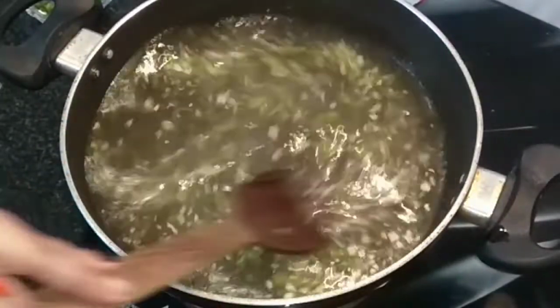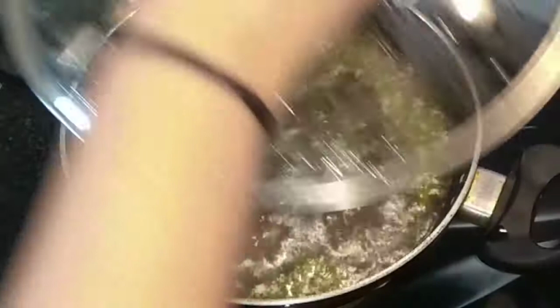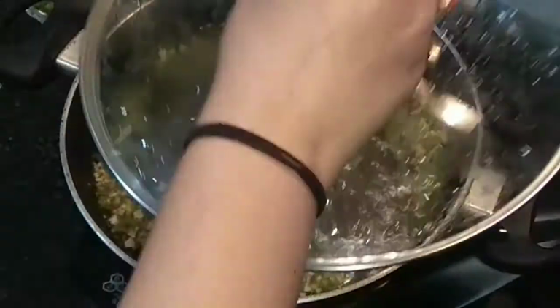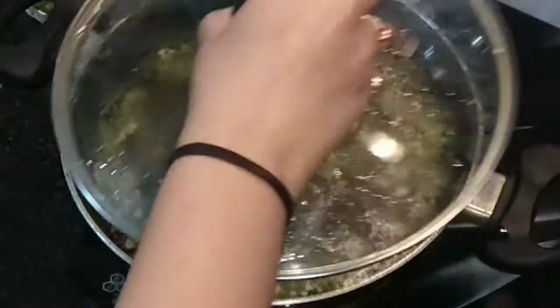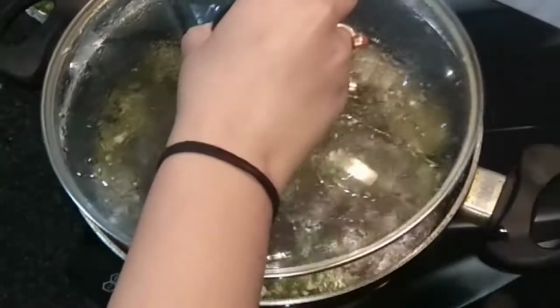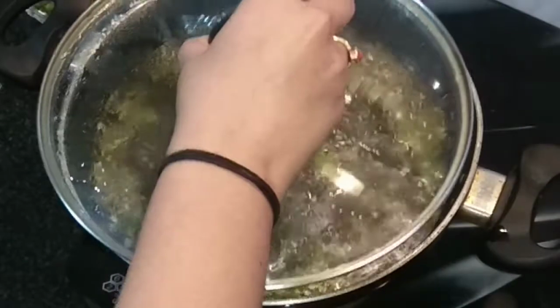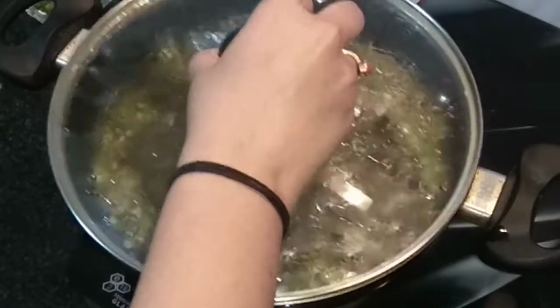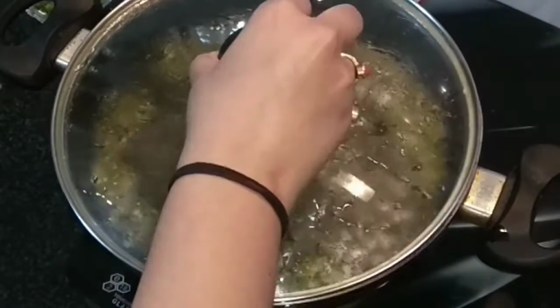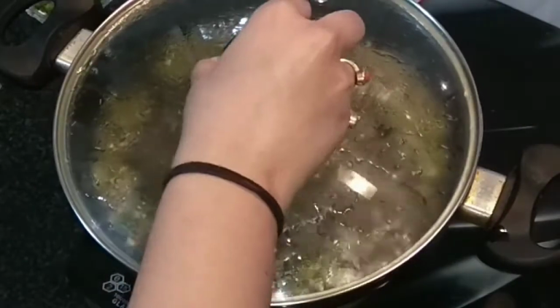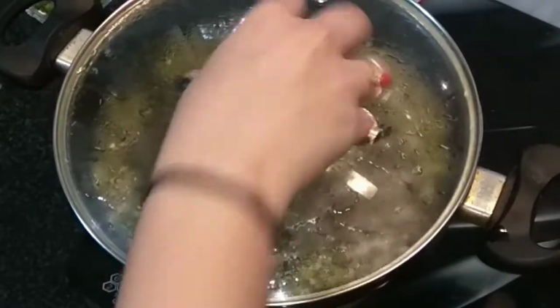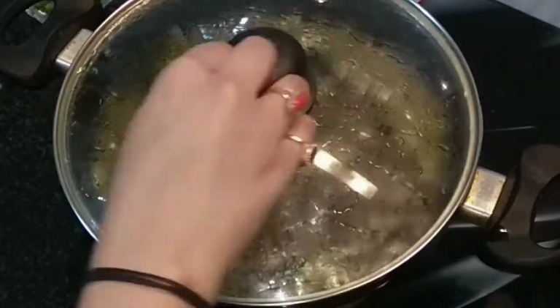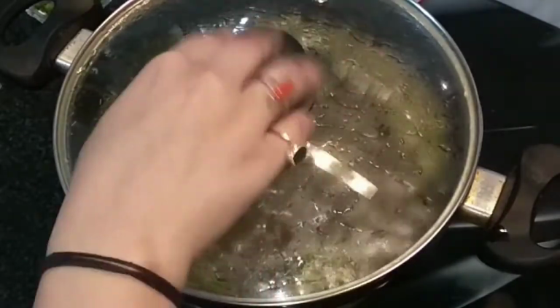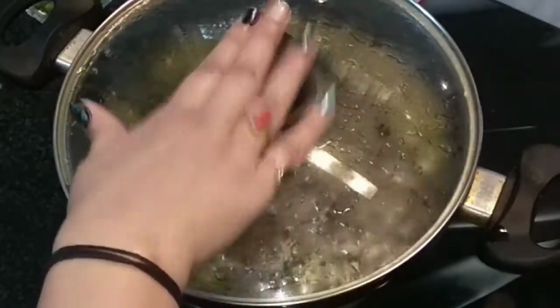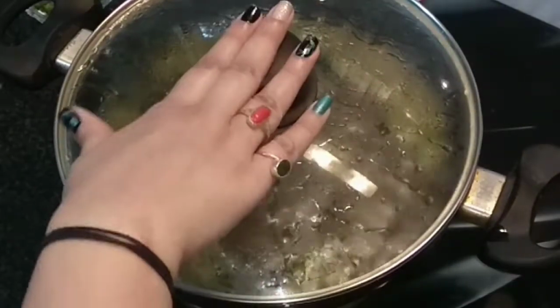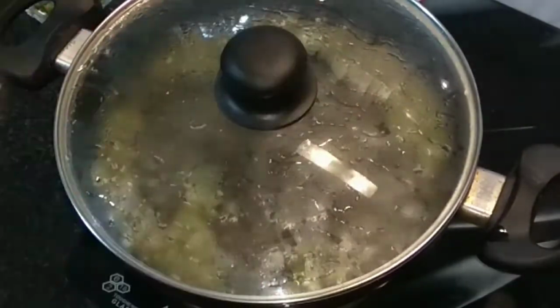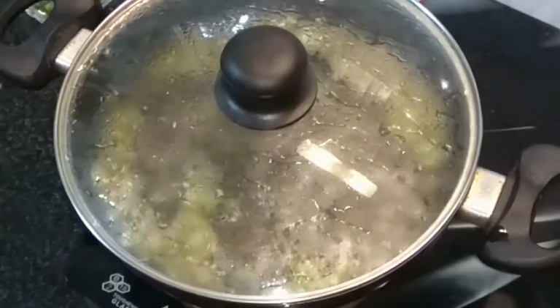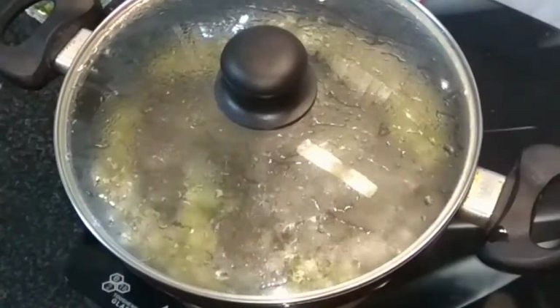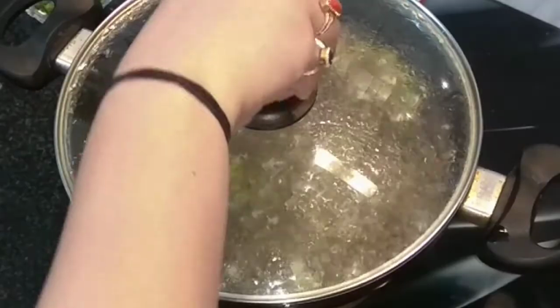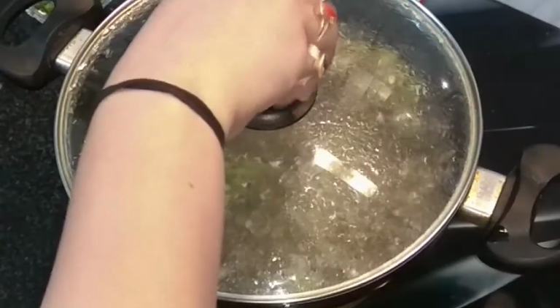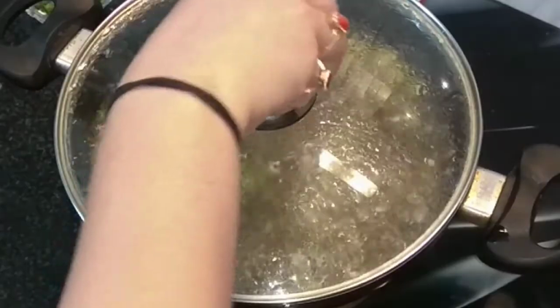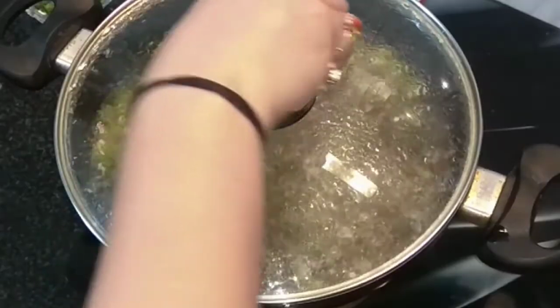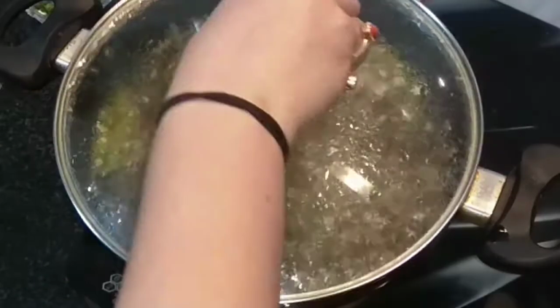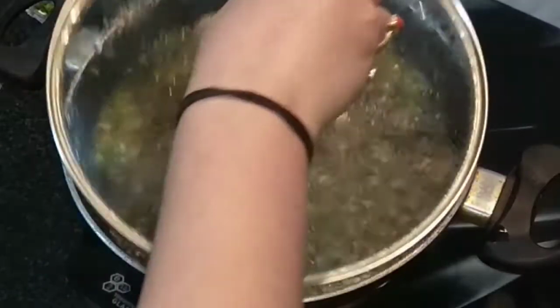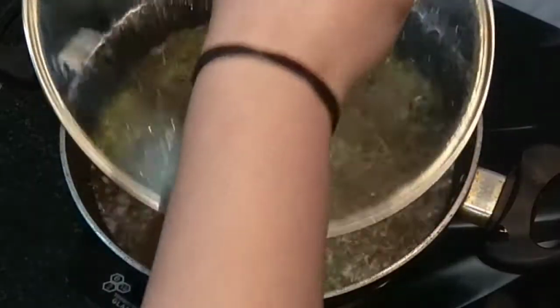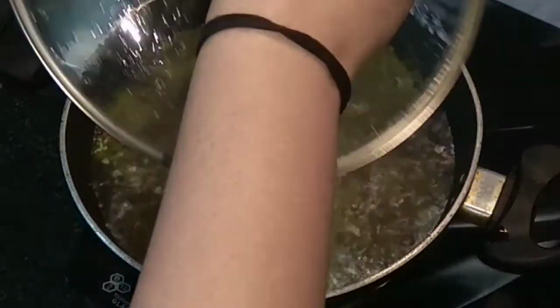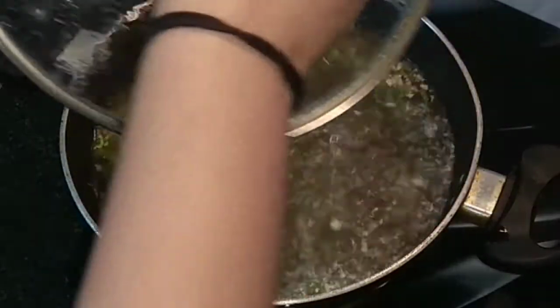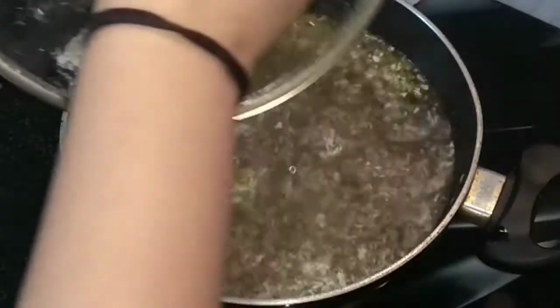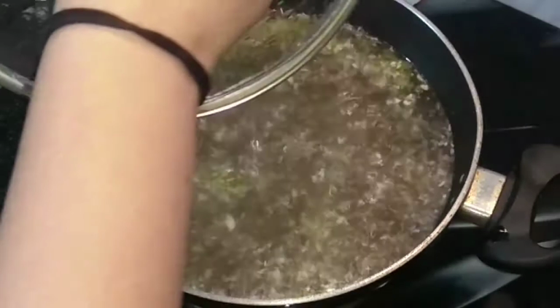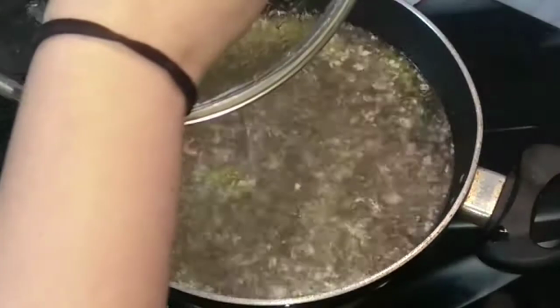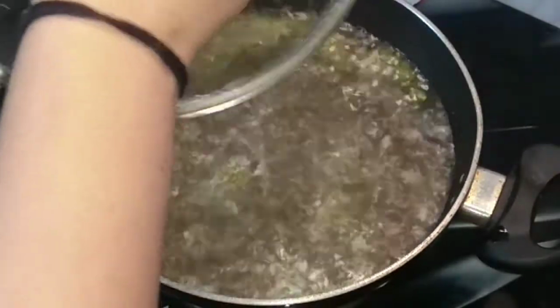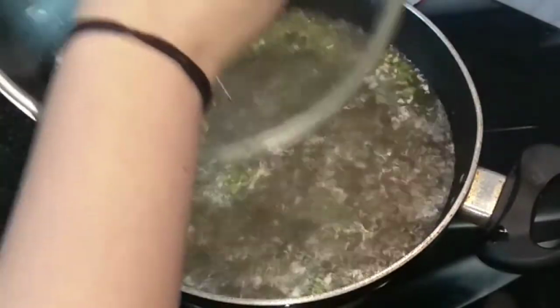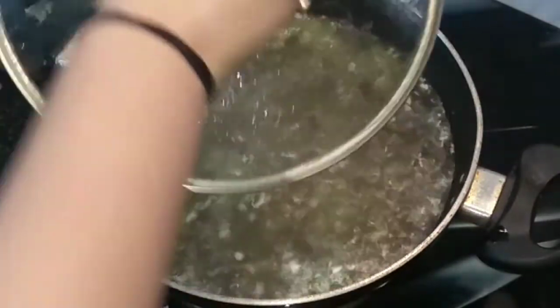I will cover it with a lid now for about 2 to 3 minutes. As you can see, it has come to a boil.